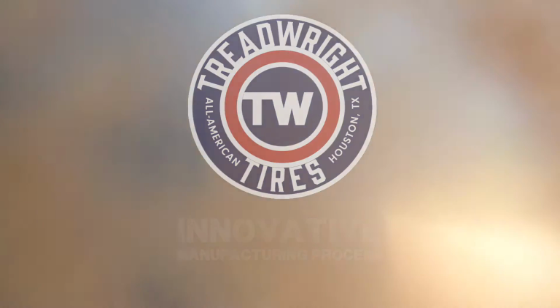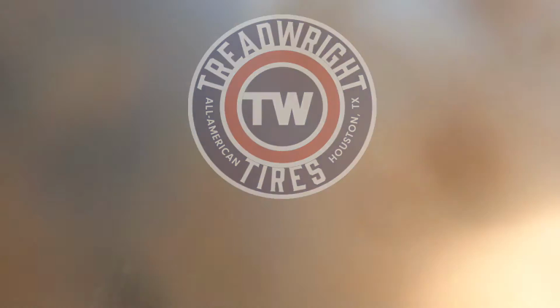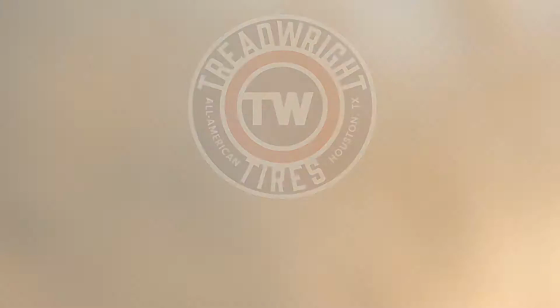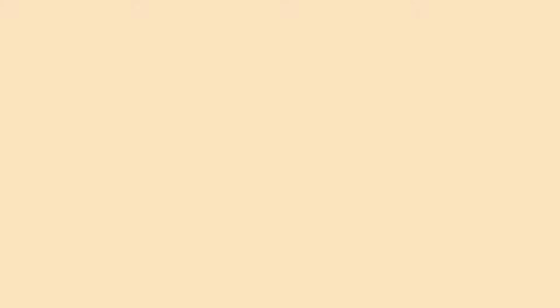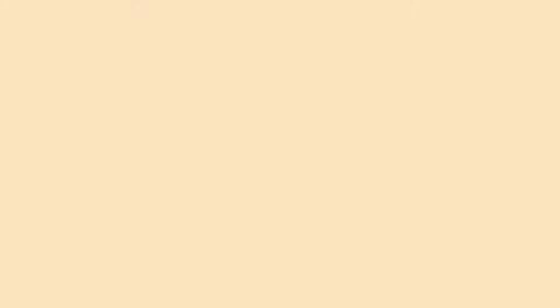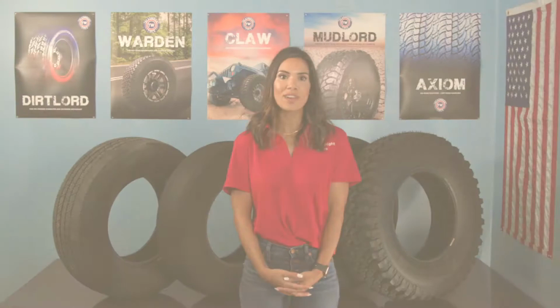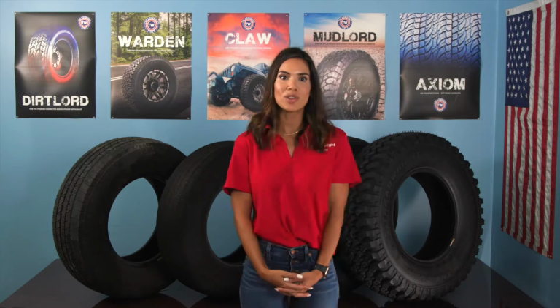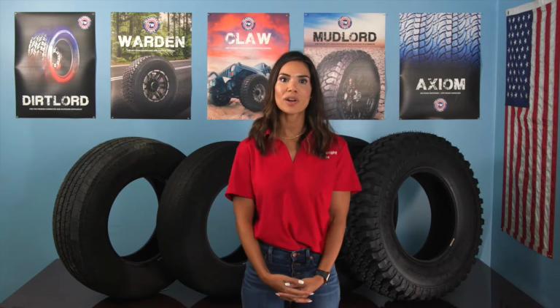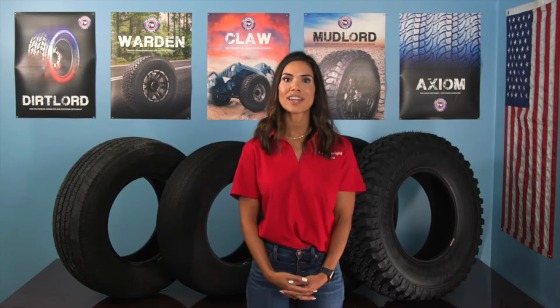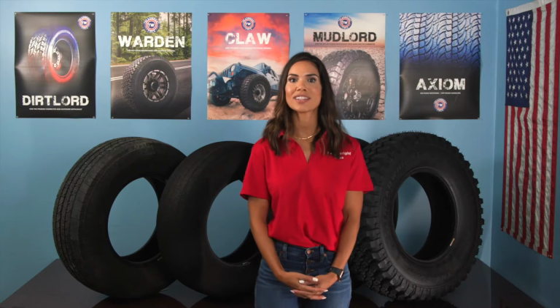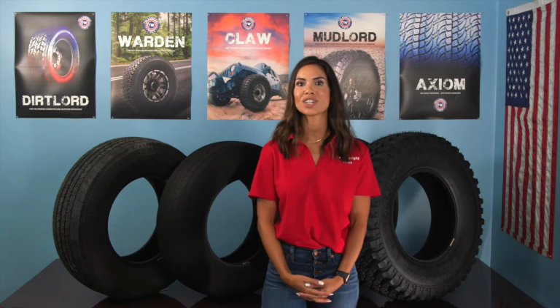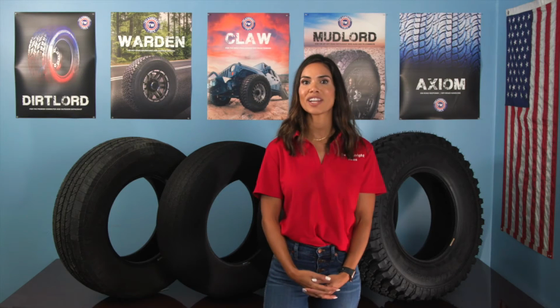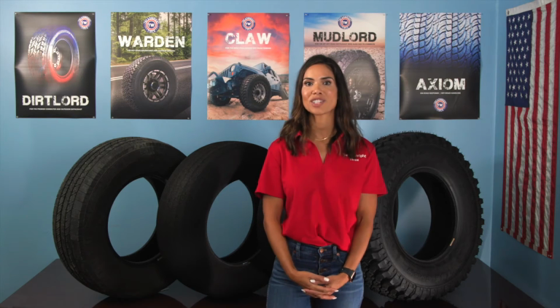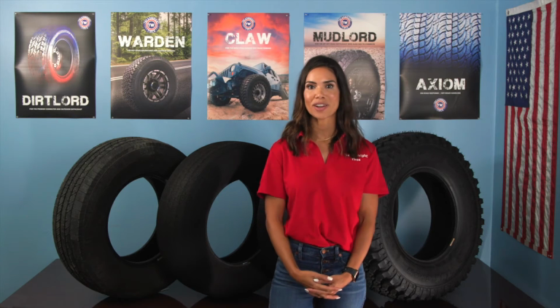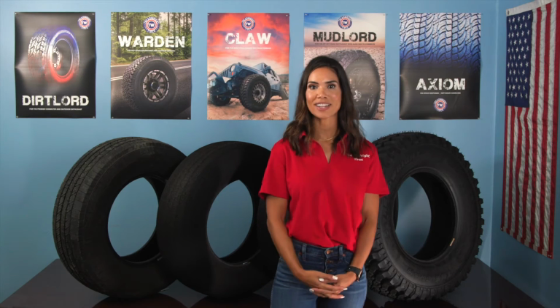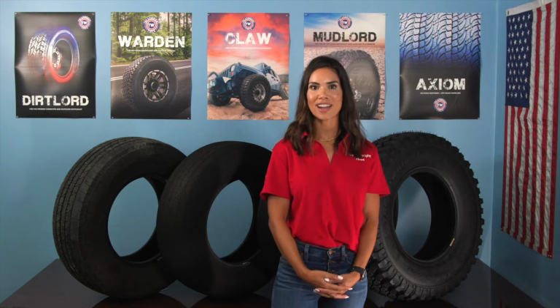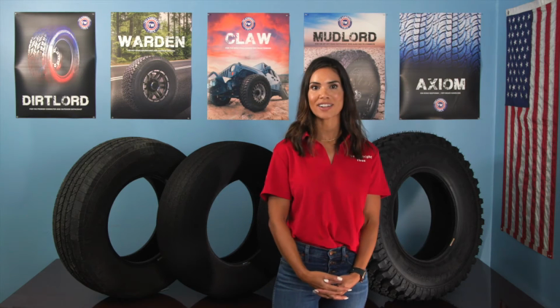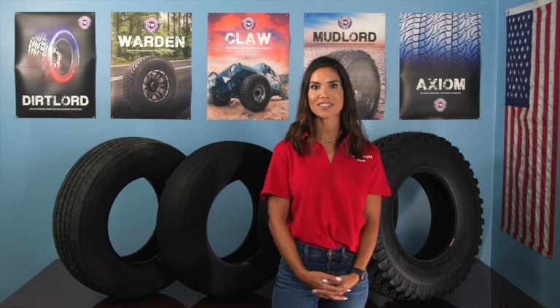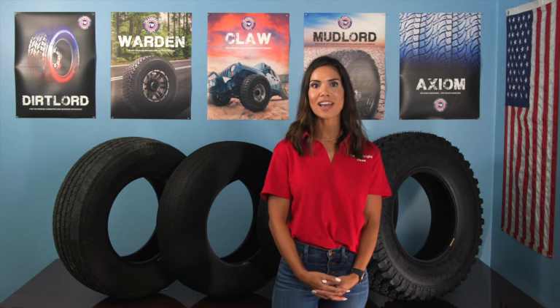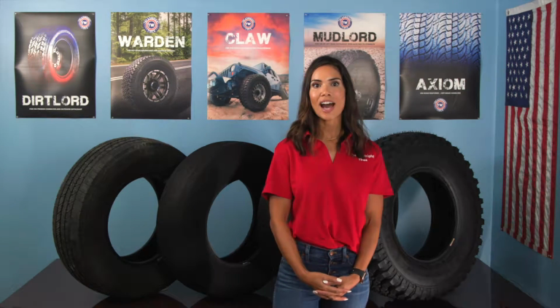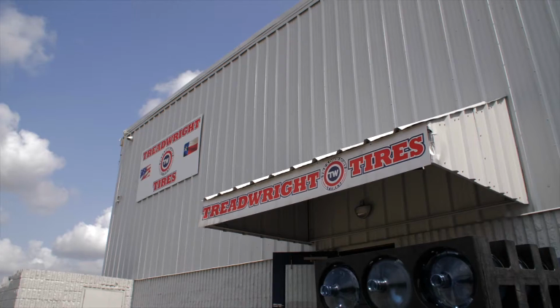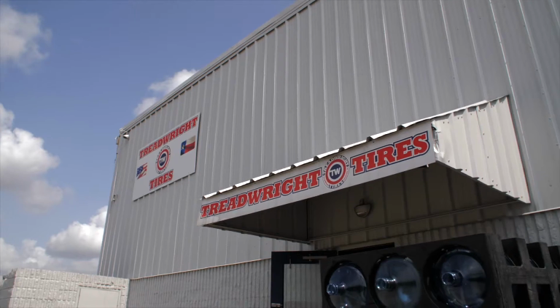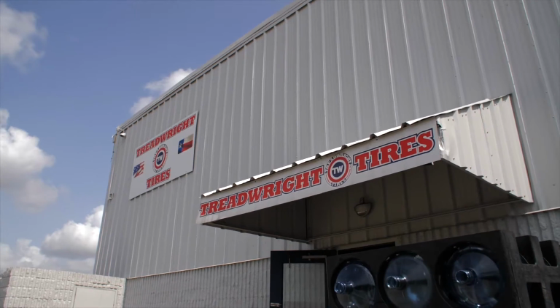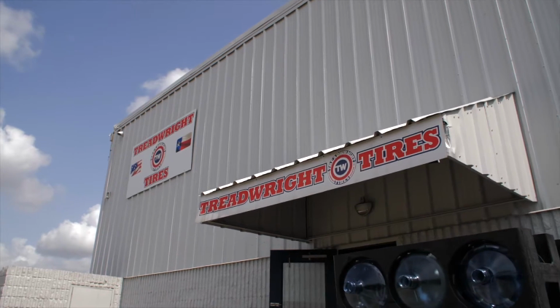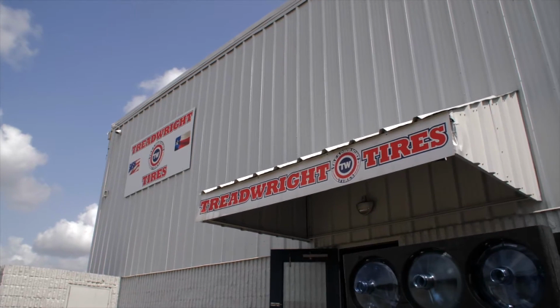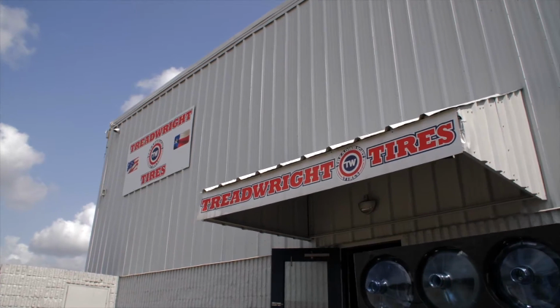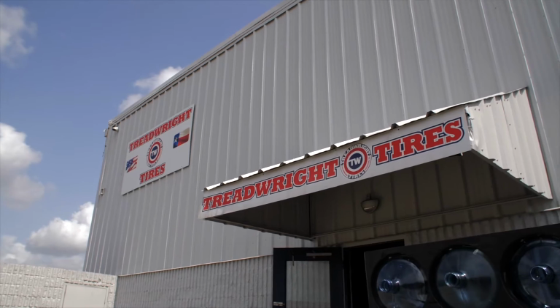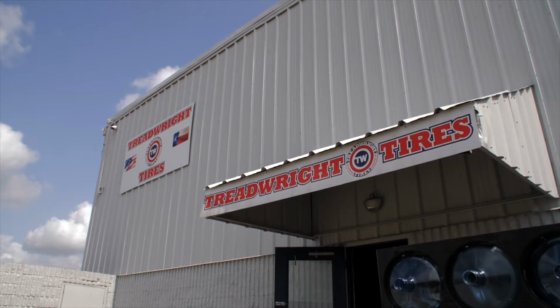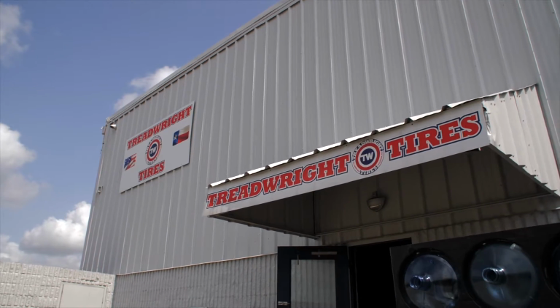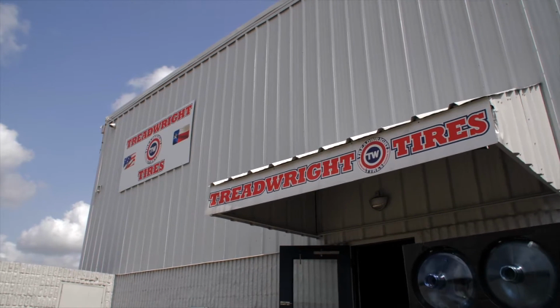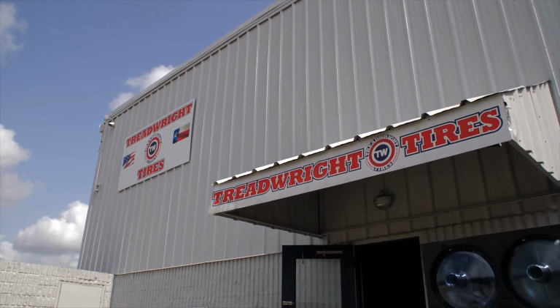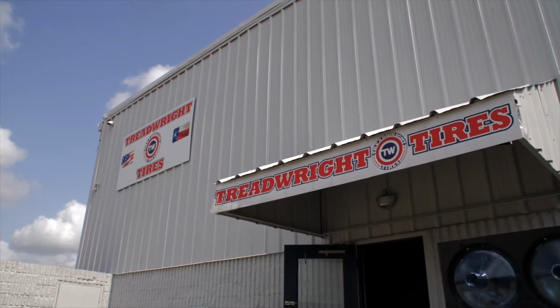Hi, I'm Michelle, the new marketing intern here at Treadwright Tires. I'm at the Treadwright Tech Center here in Houston, Texas.